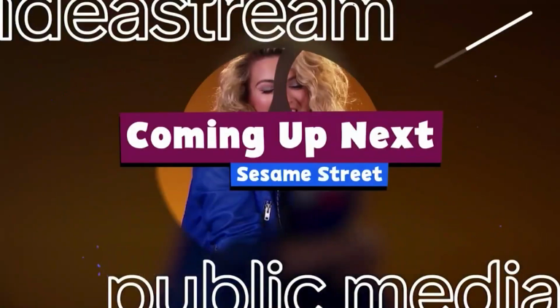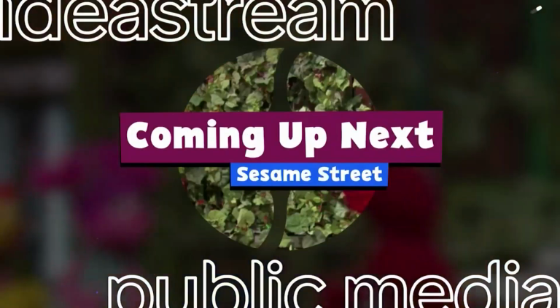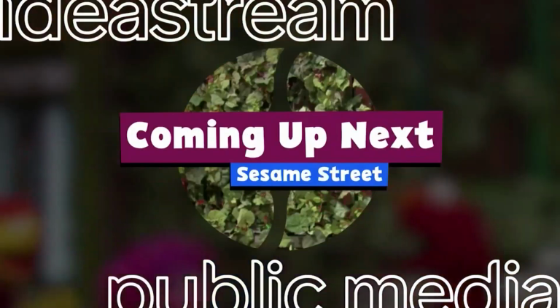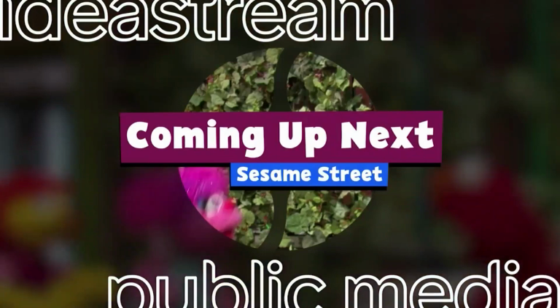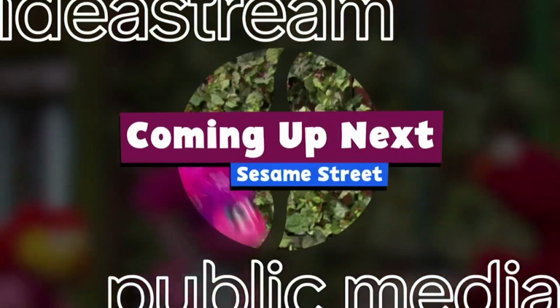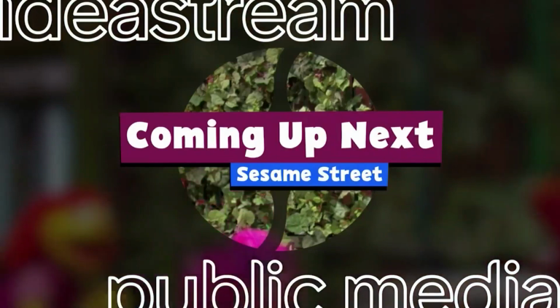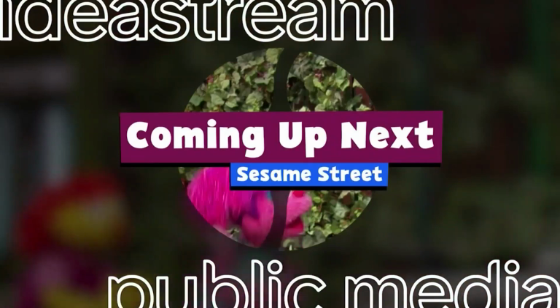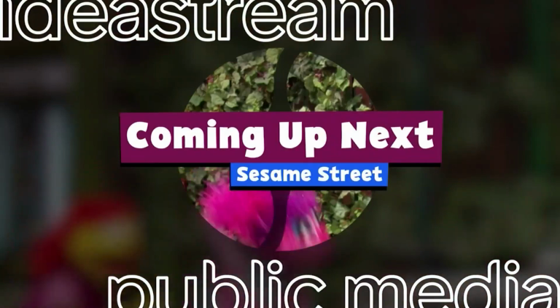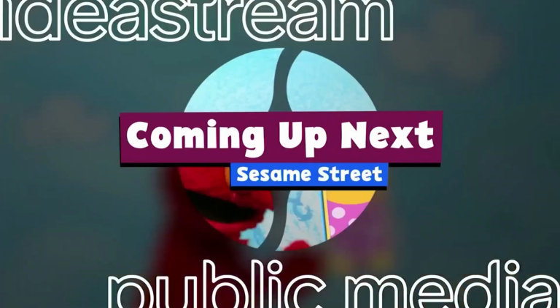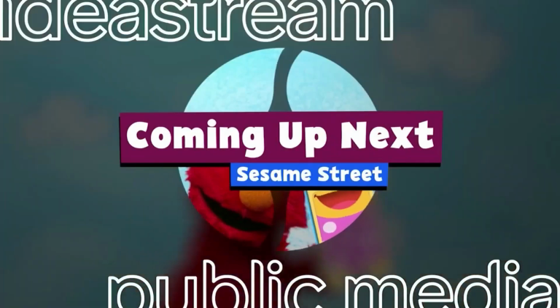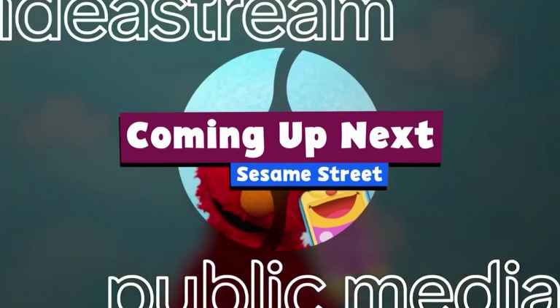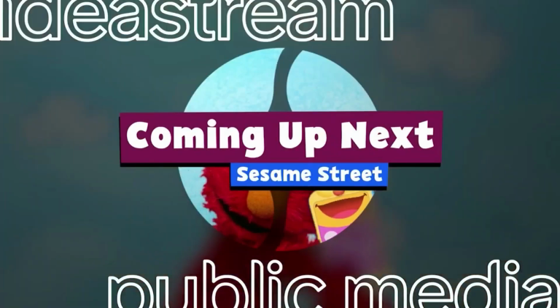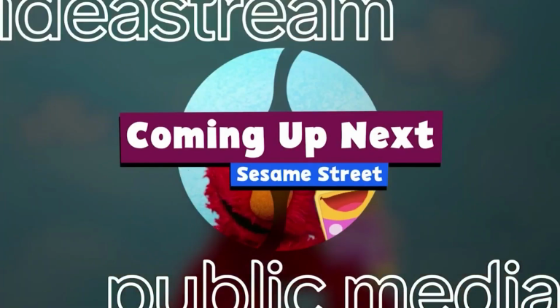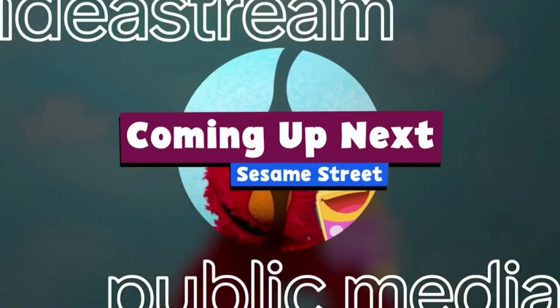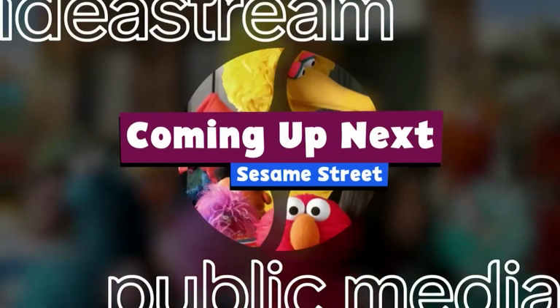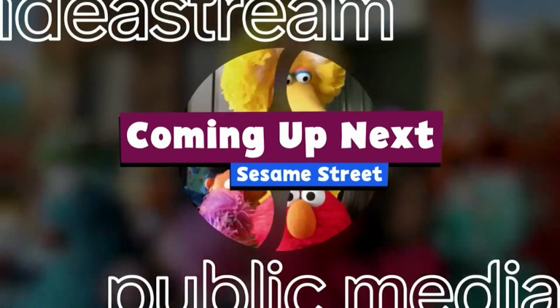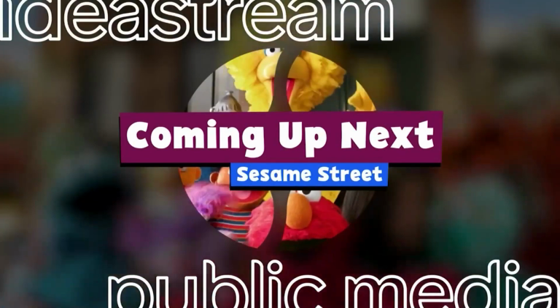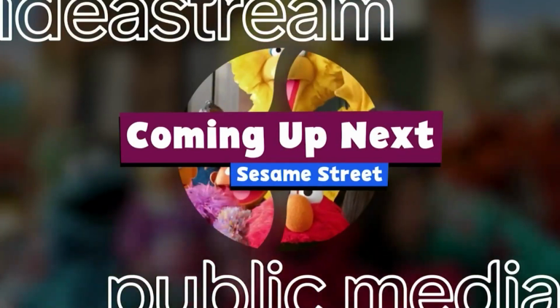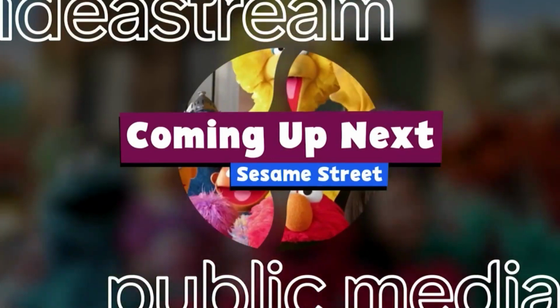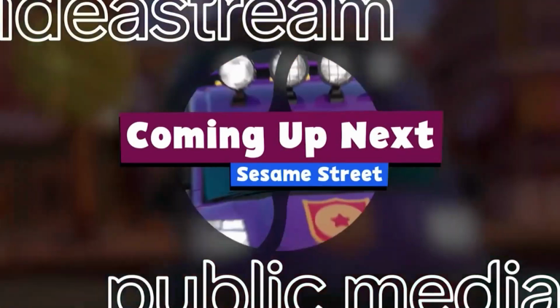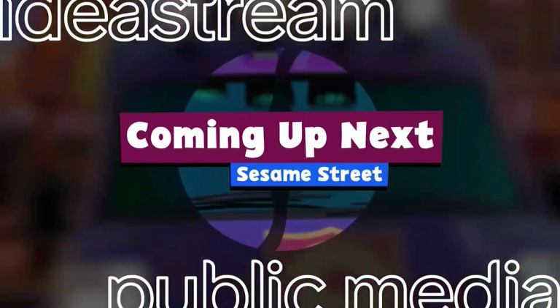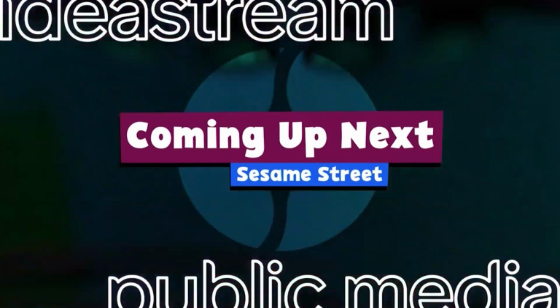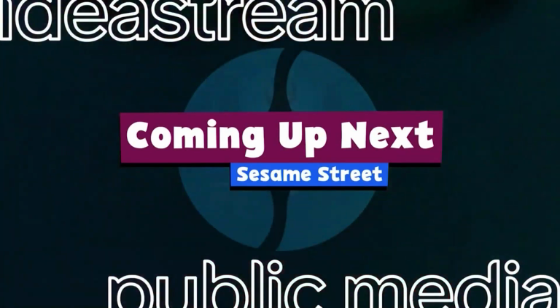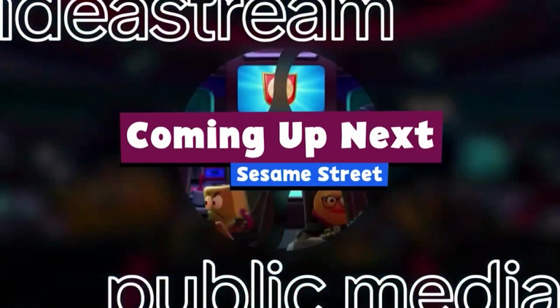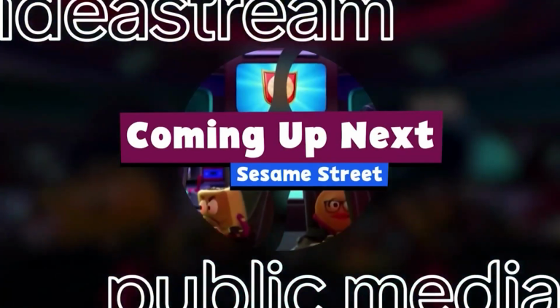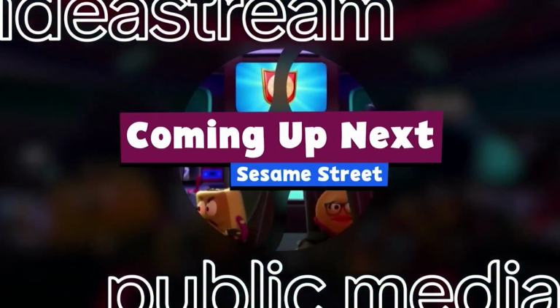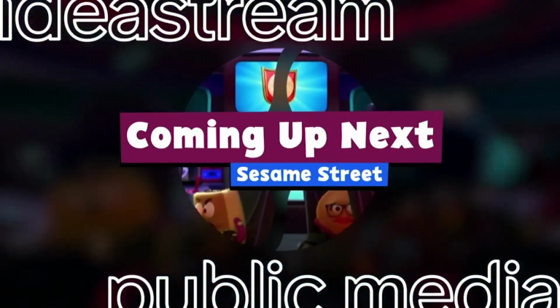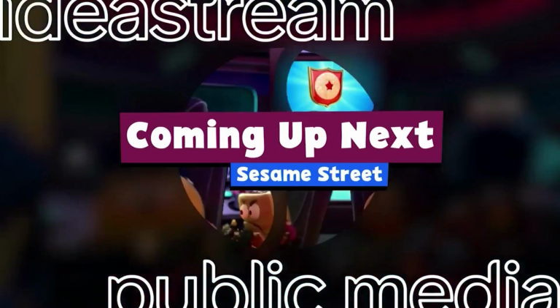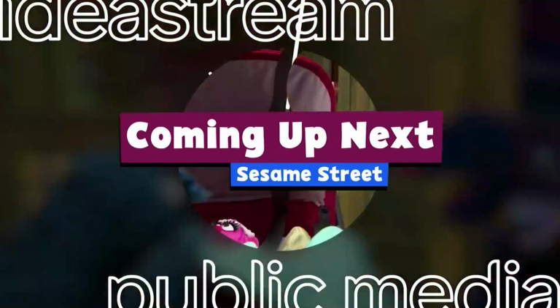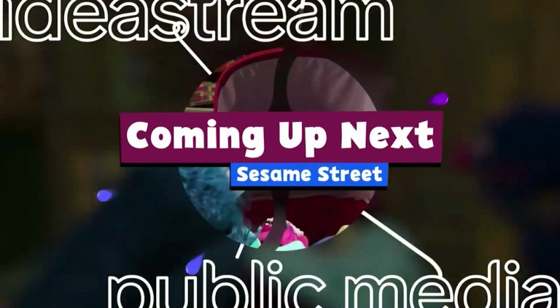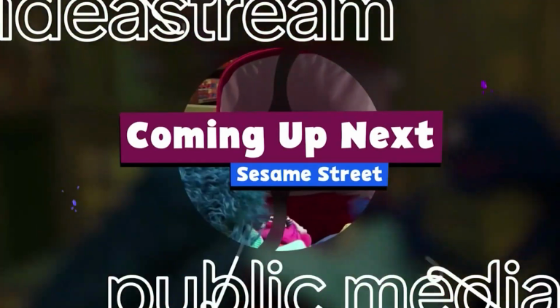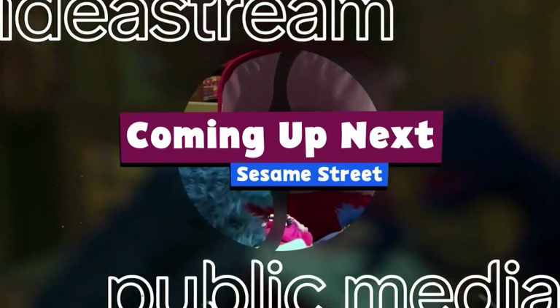Coming up next is Sesame Street on WVIZ Ideastream Public Media.